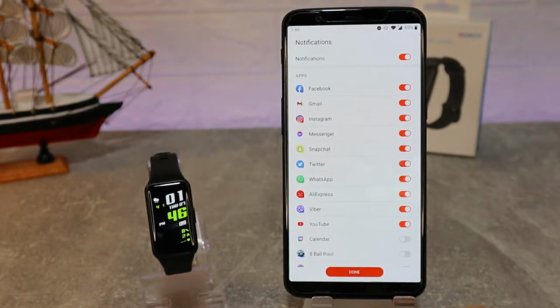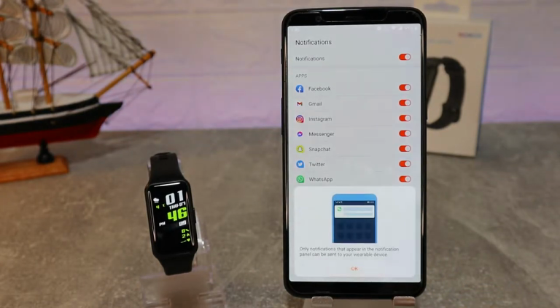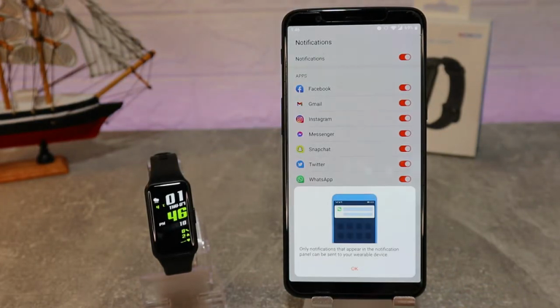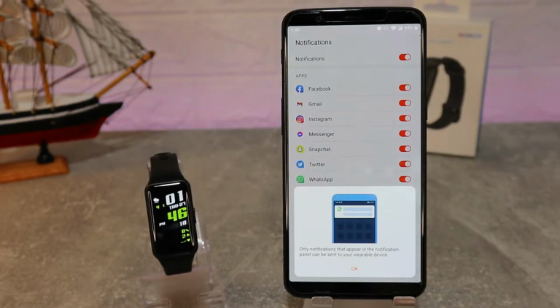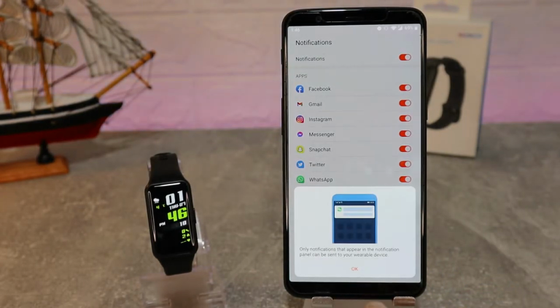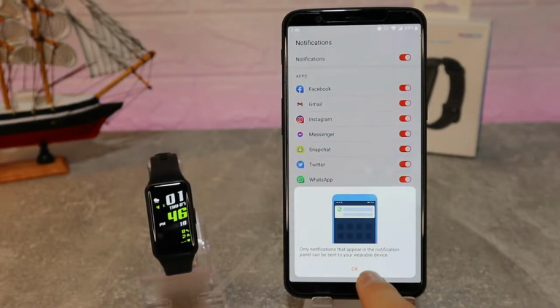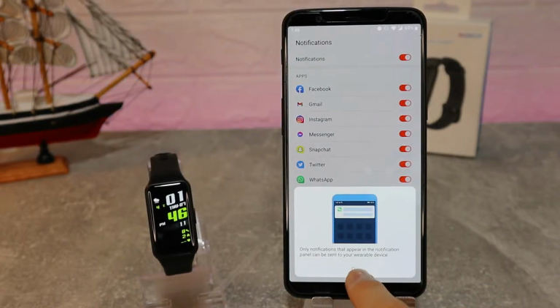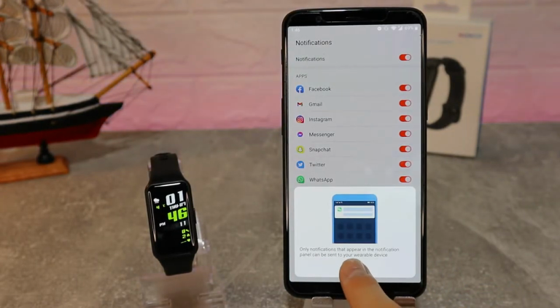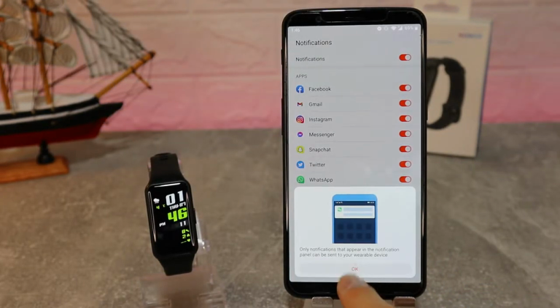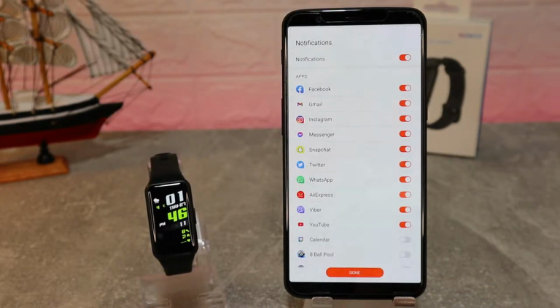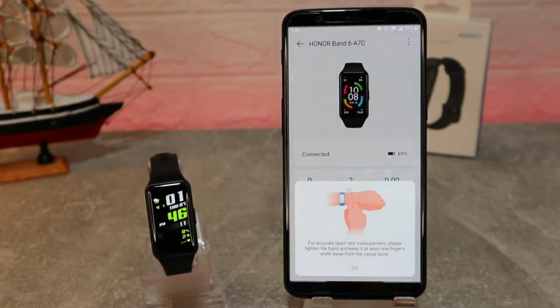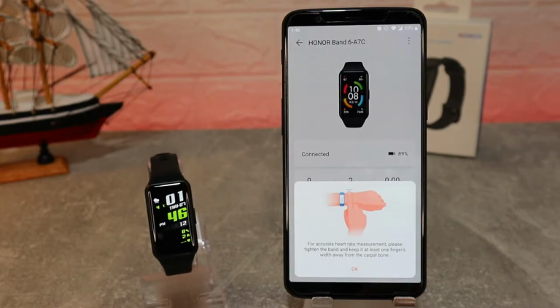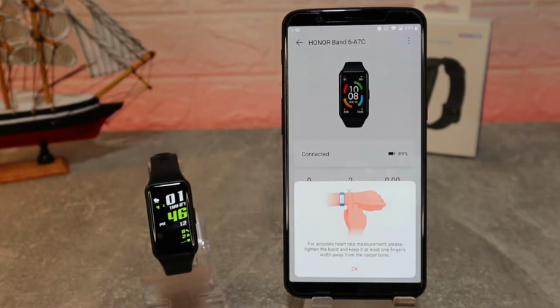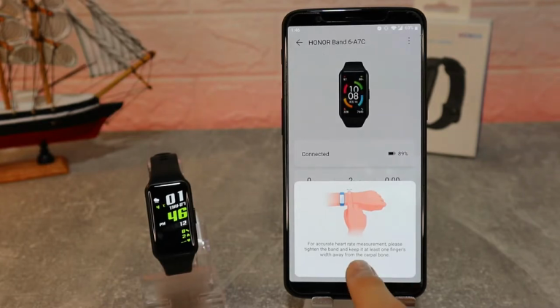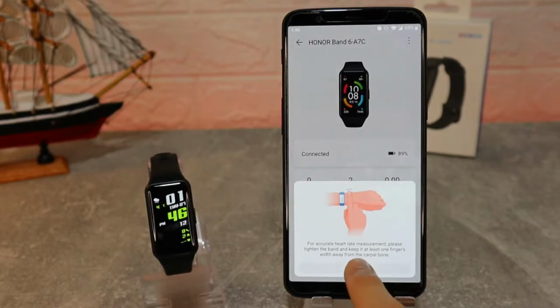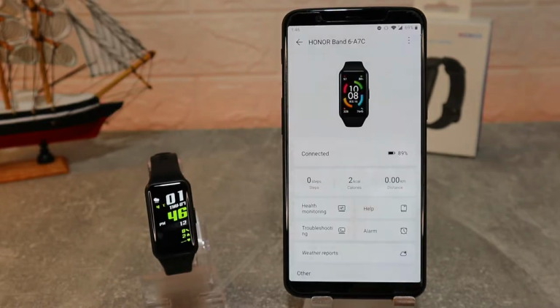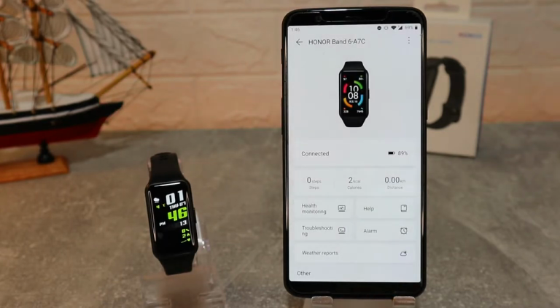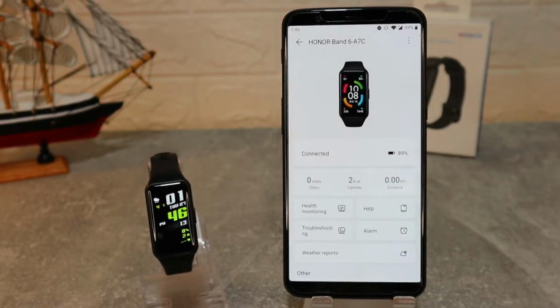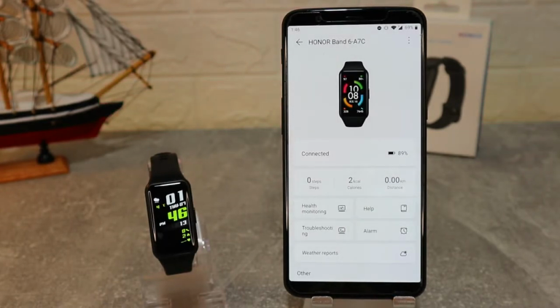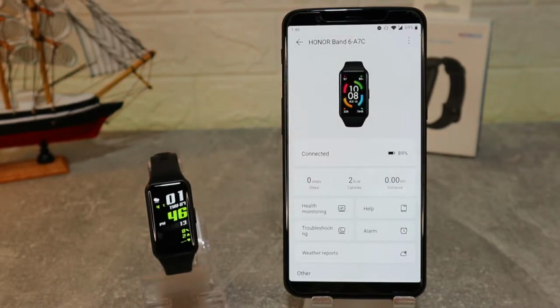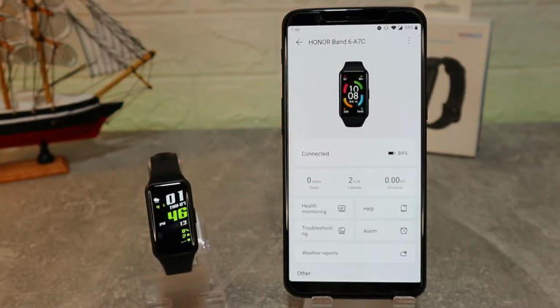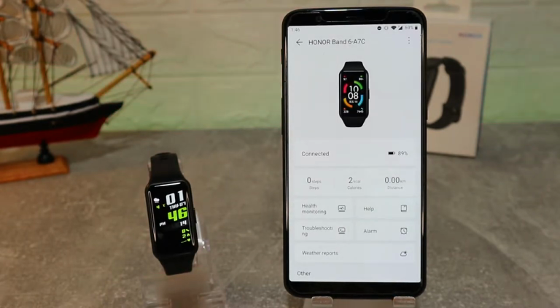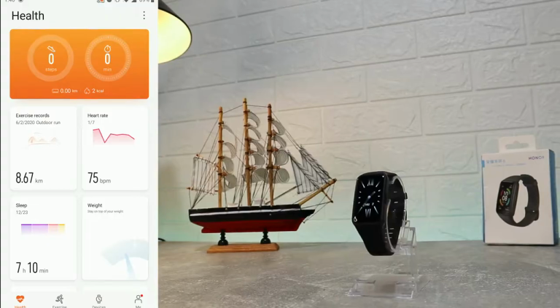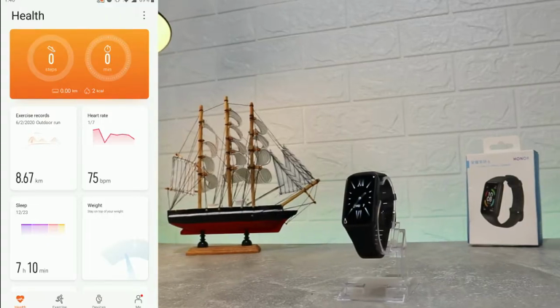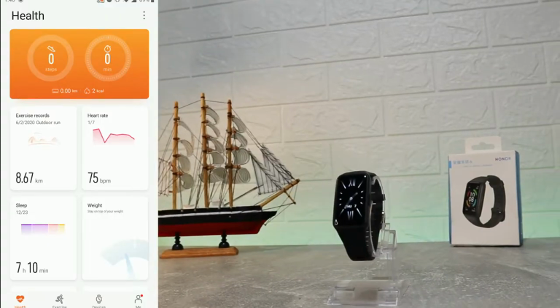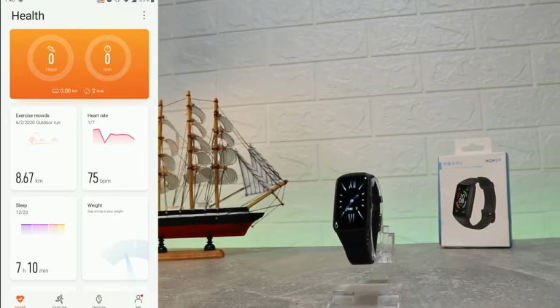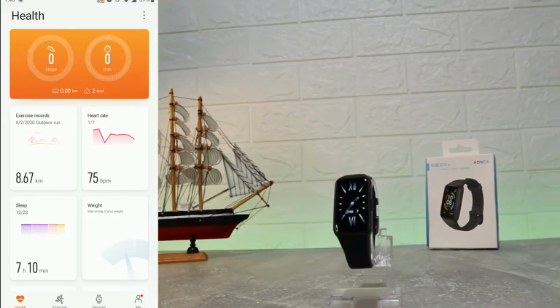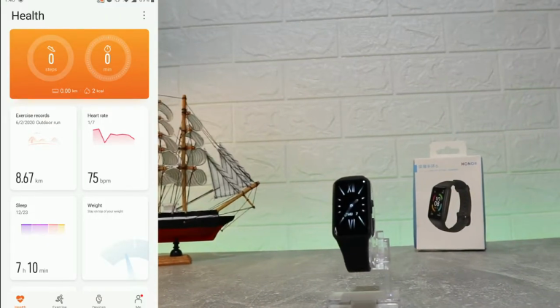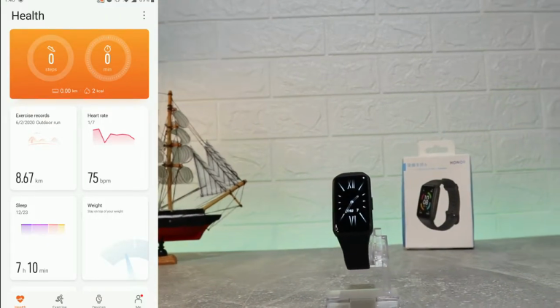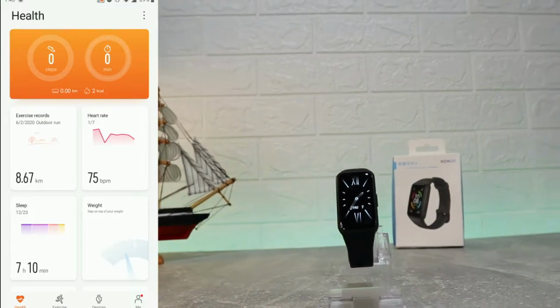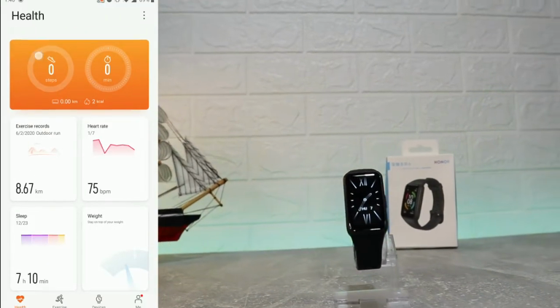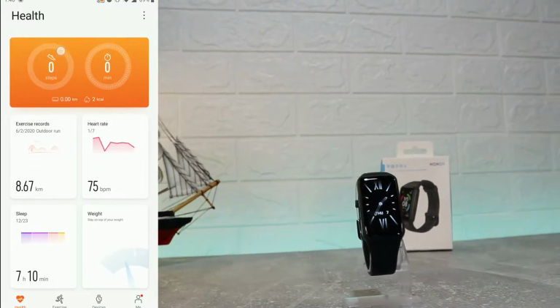The watch is already connected. The notification access is just a bonus feature to help it work better.